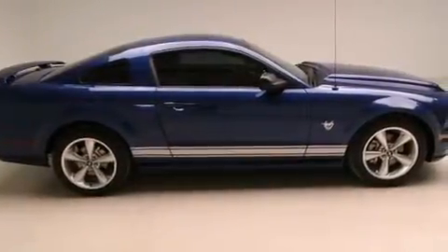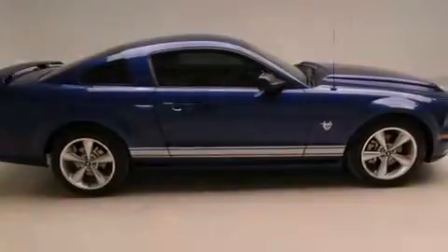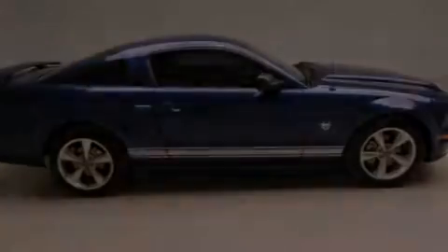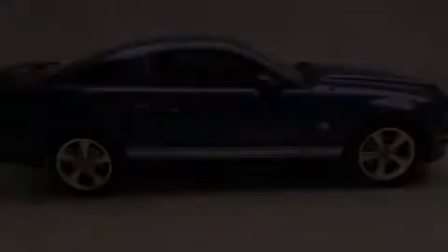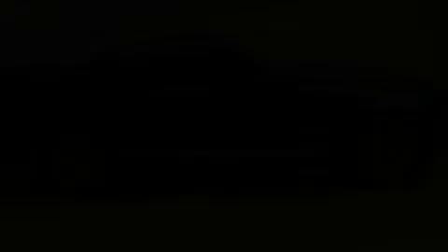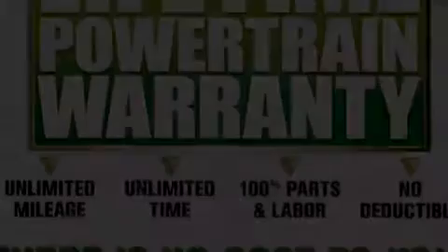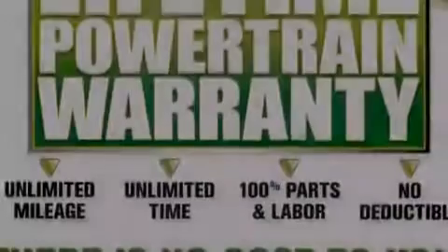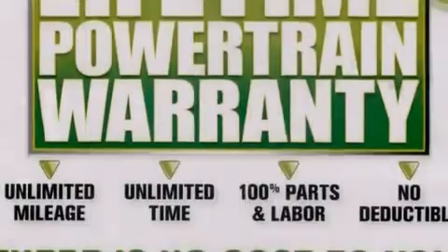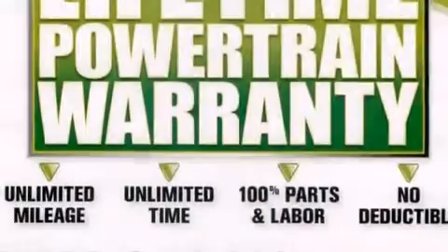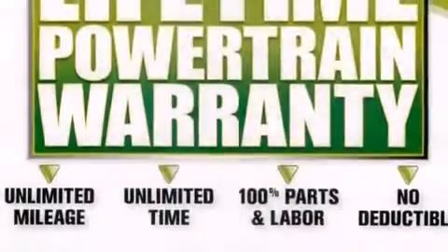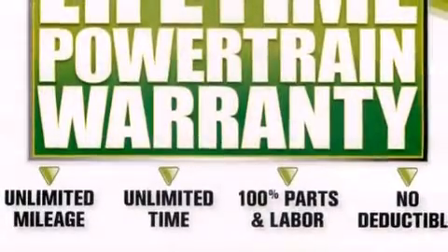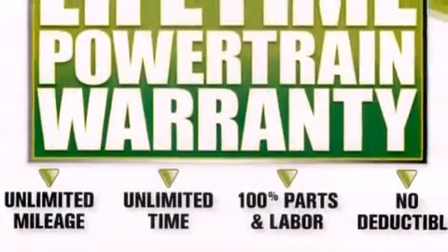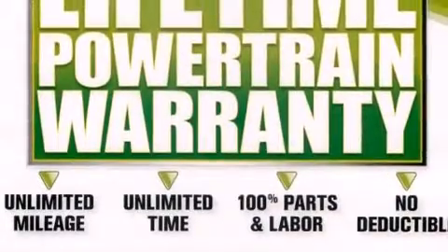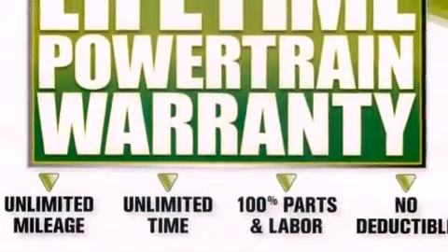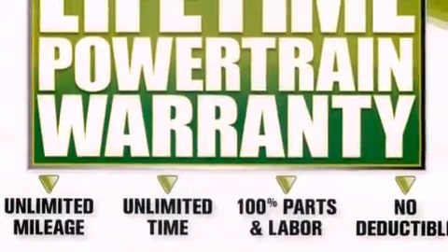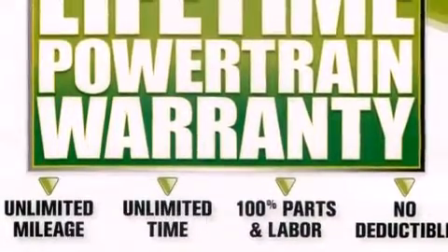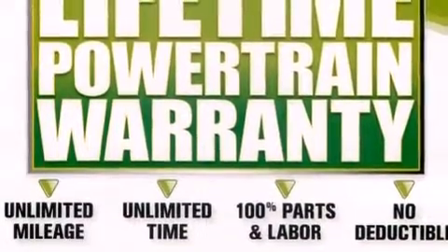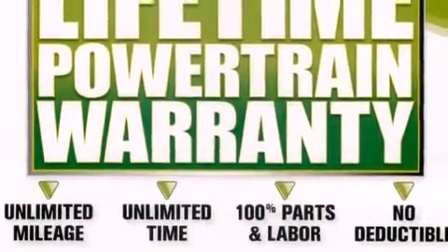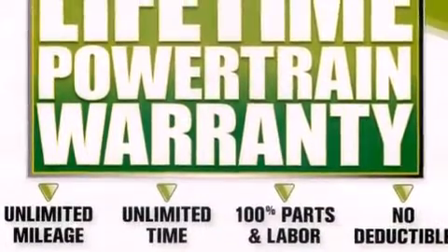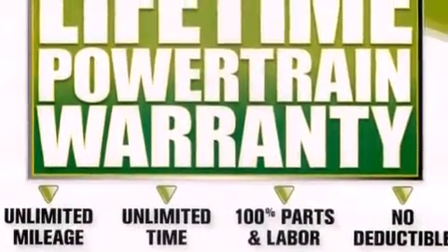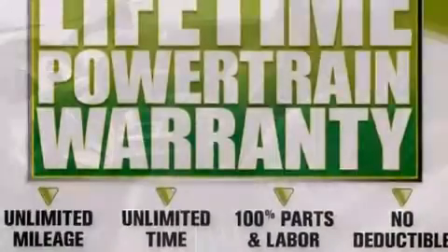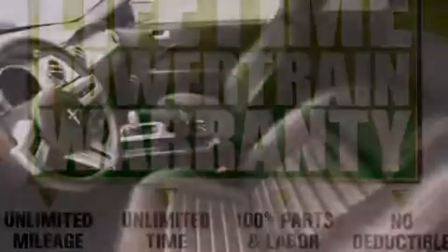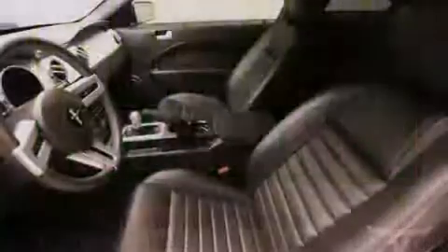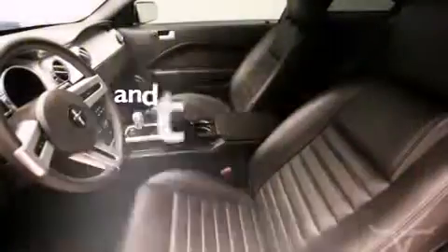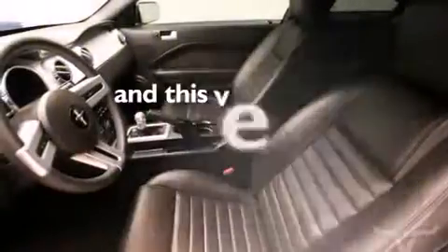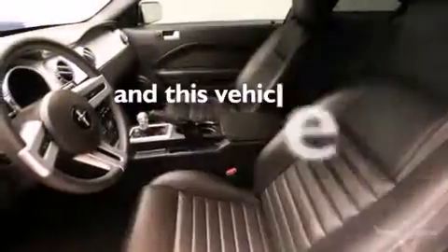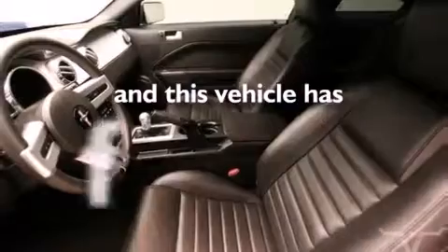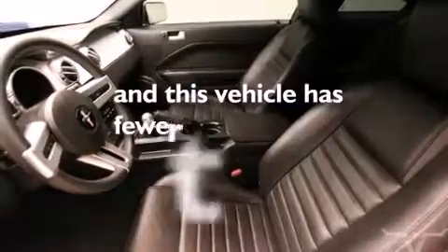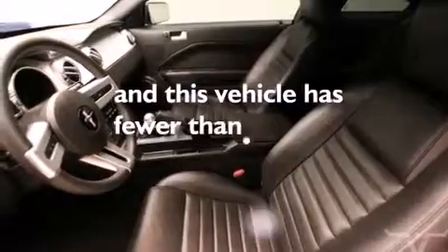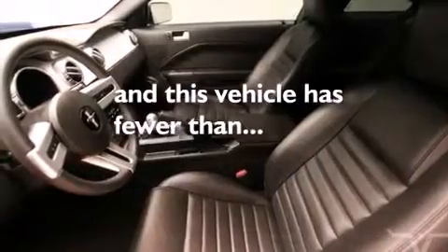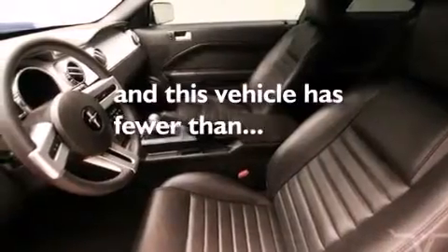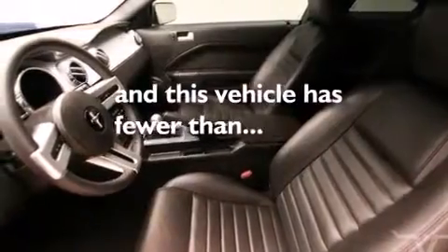Also included are a rear window defroster, traction control, a keyless entry system, and this vehicle has less than 2,000 miles.